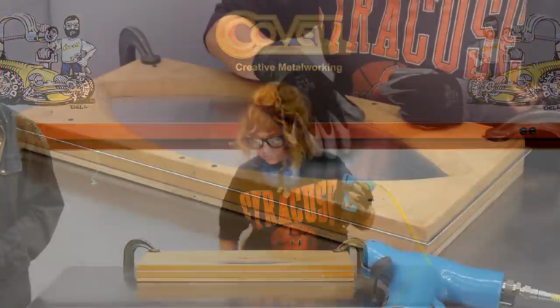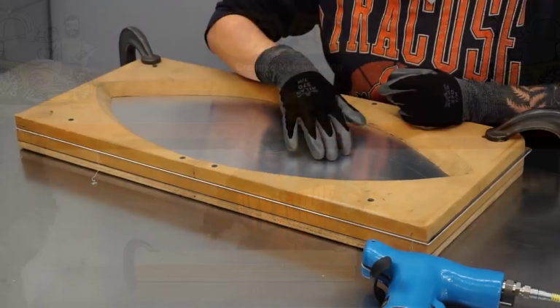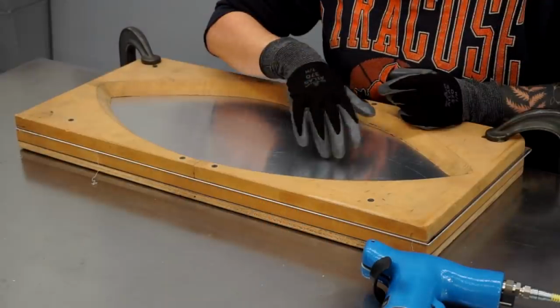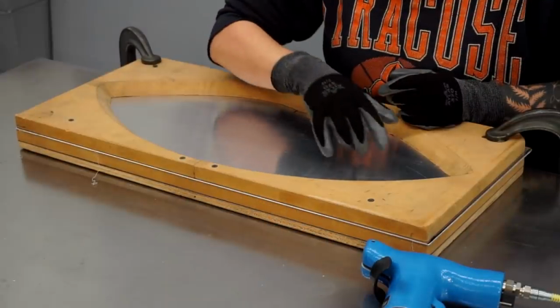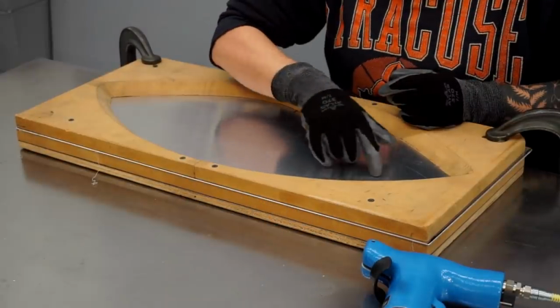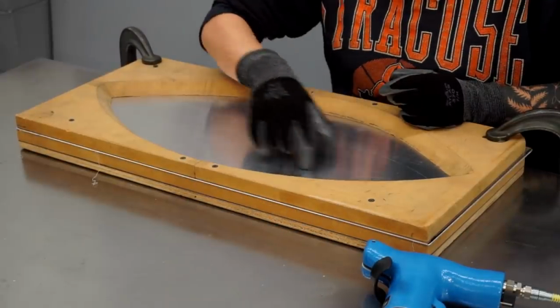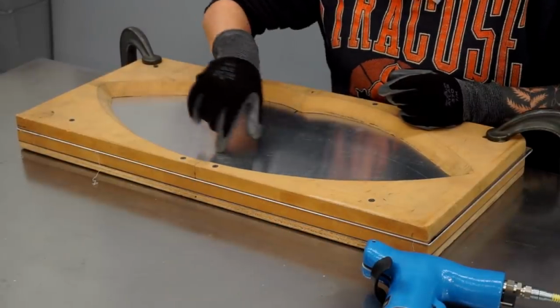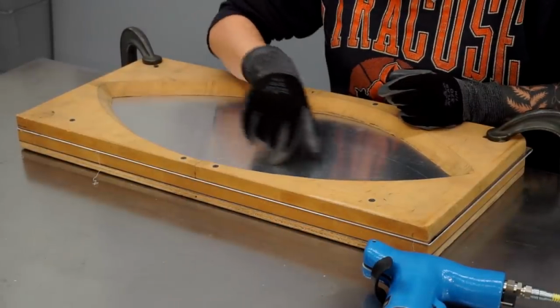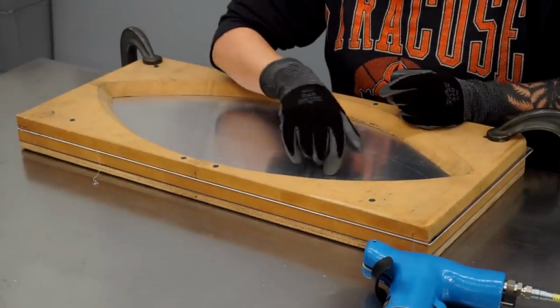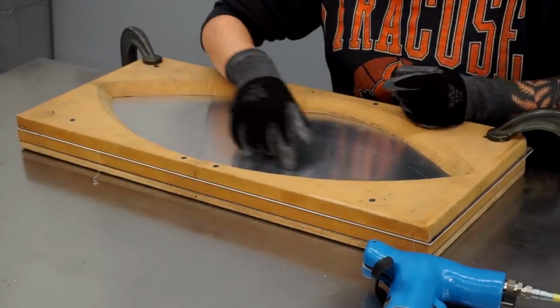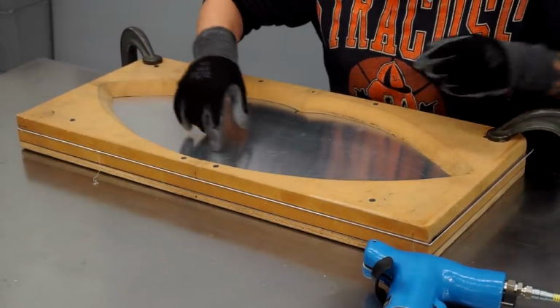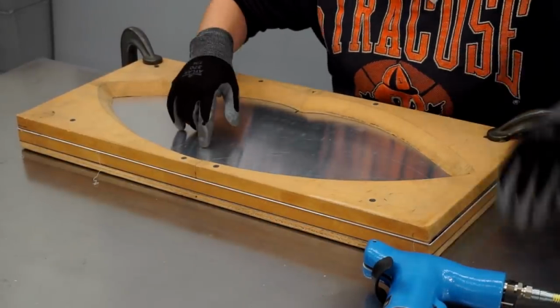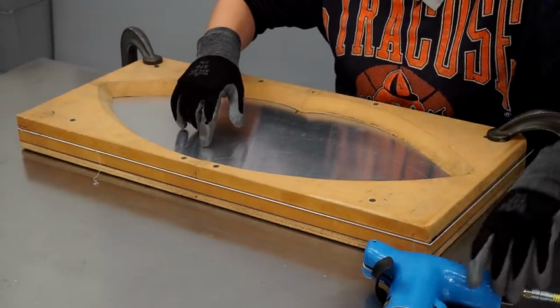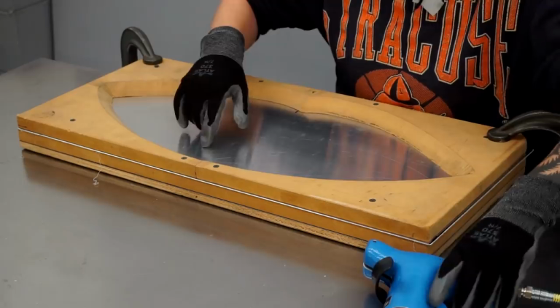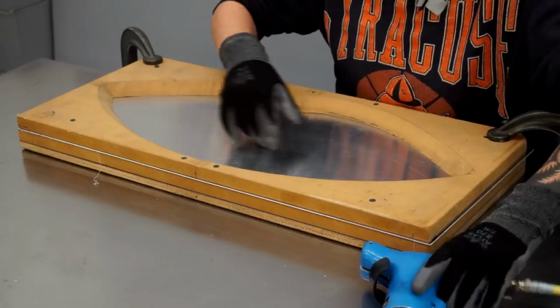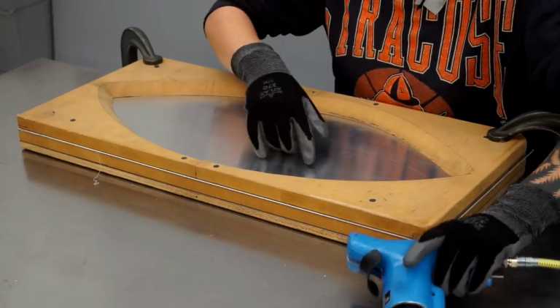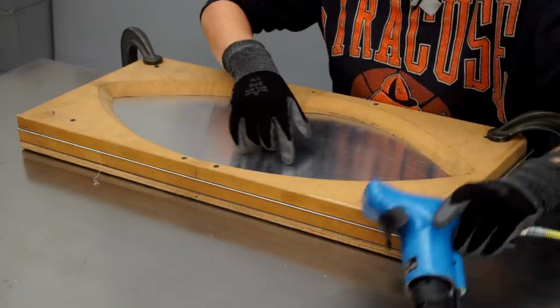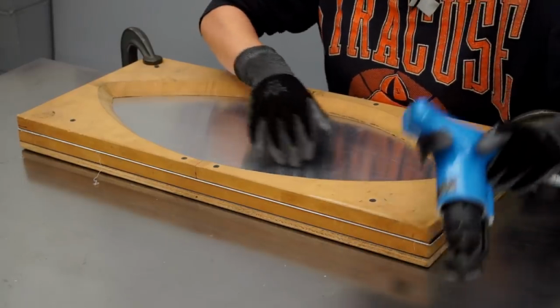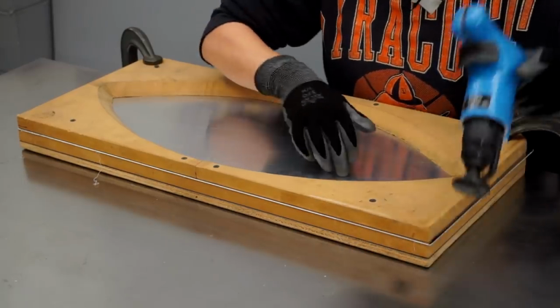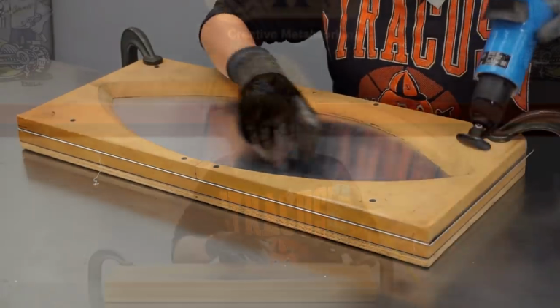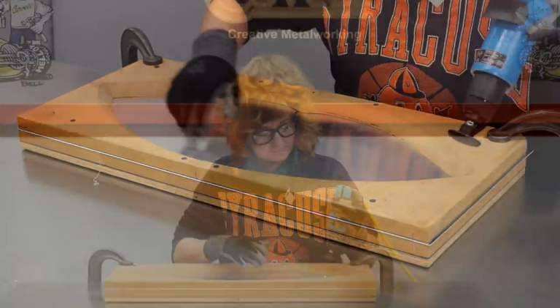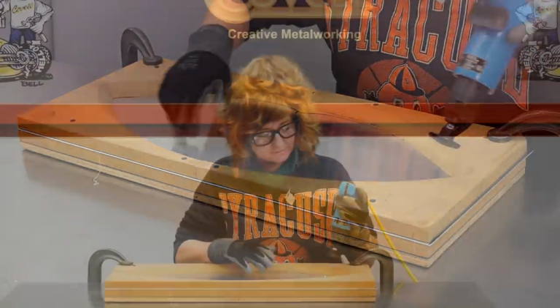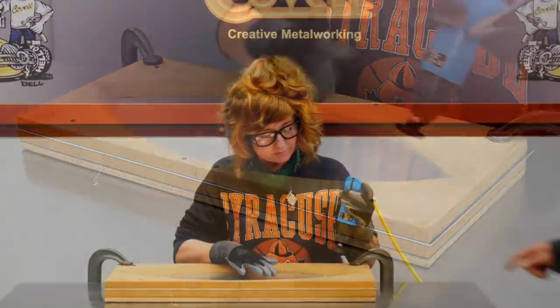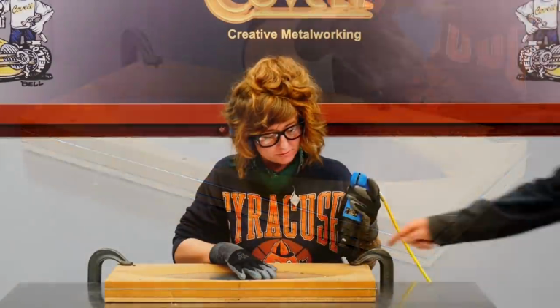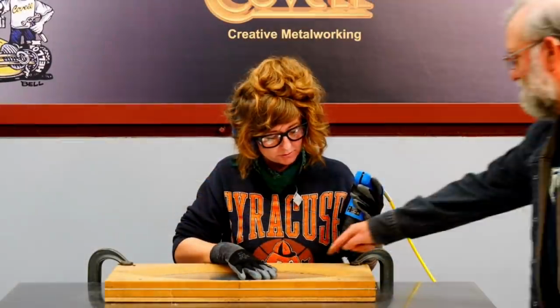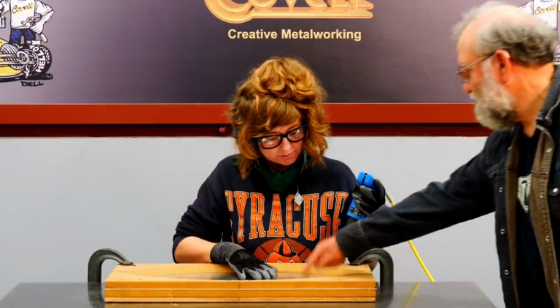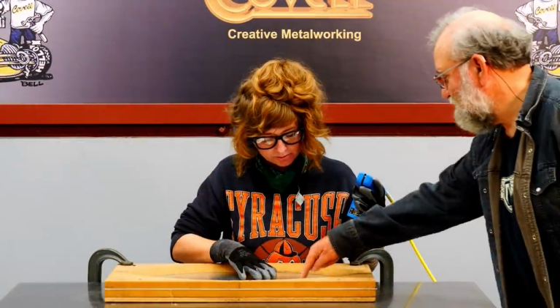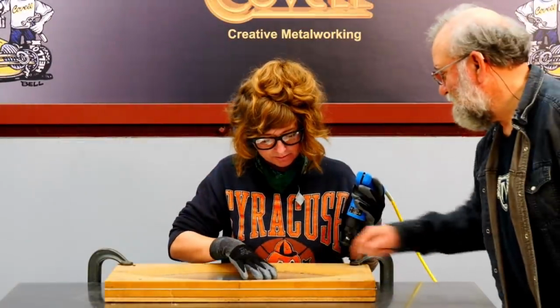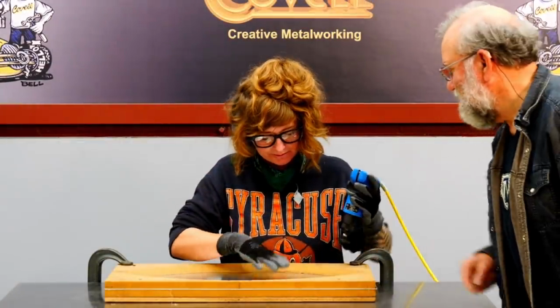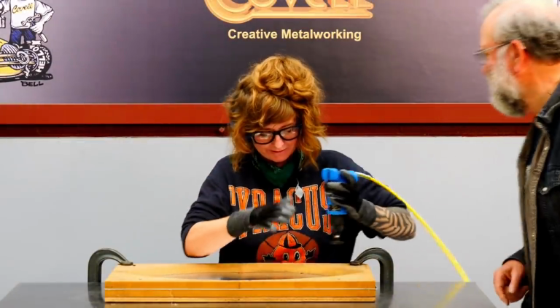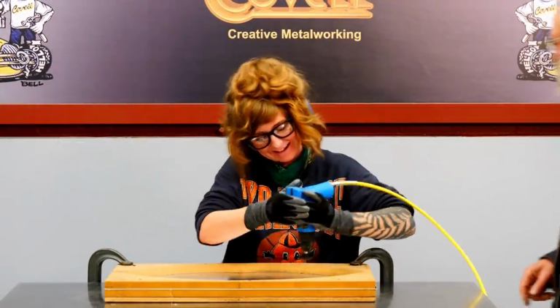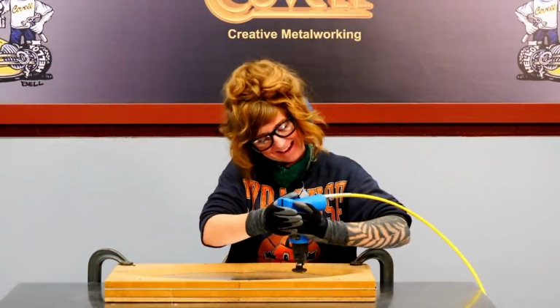Is there anywhere in particular you want me to start? Right there. All right.